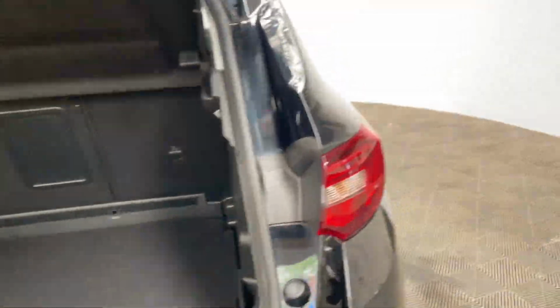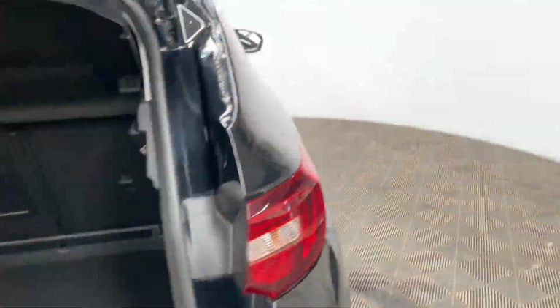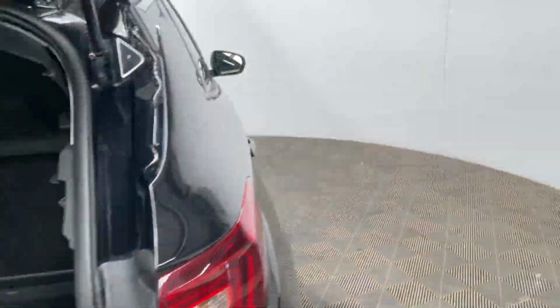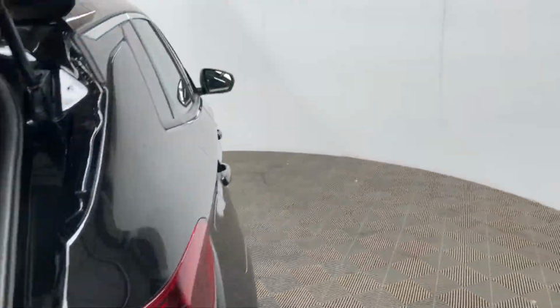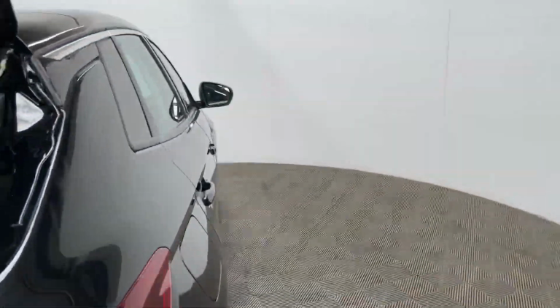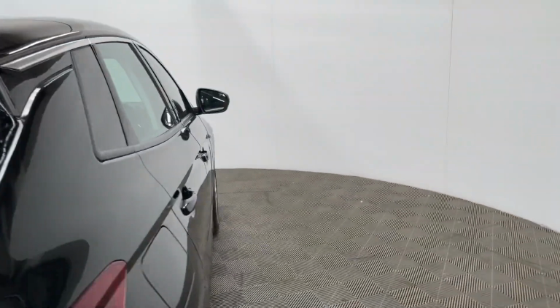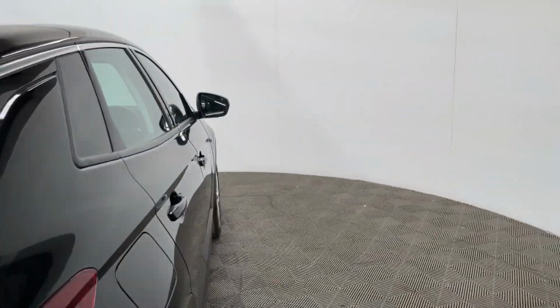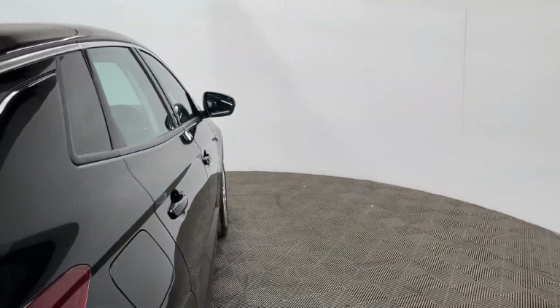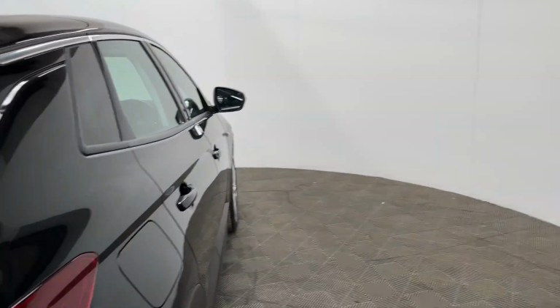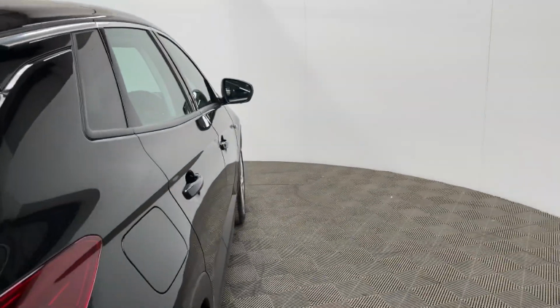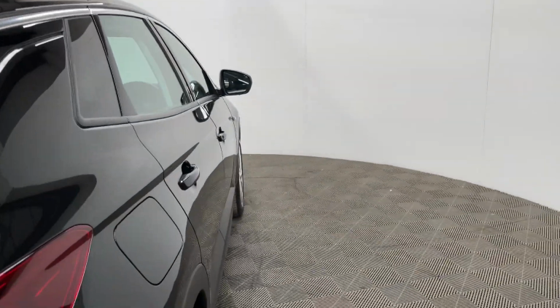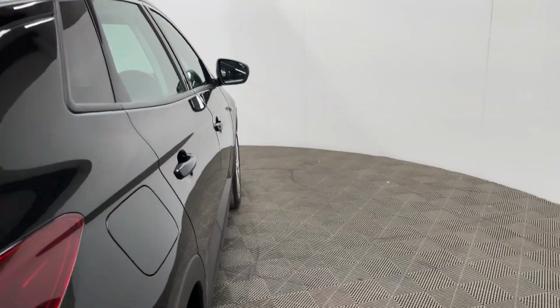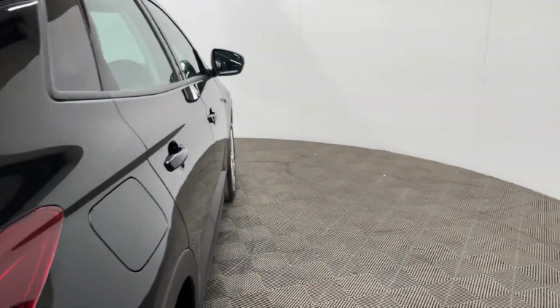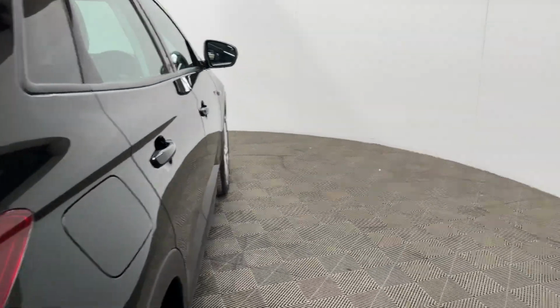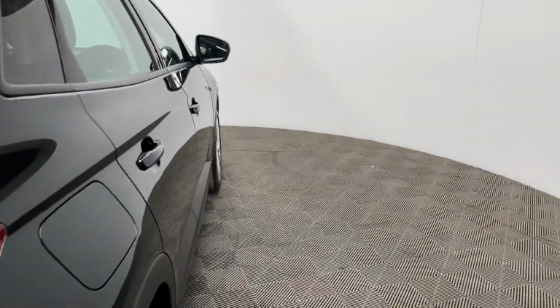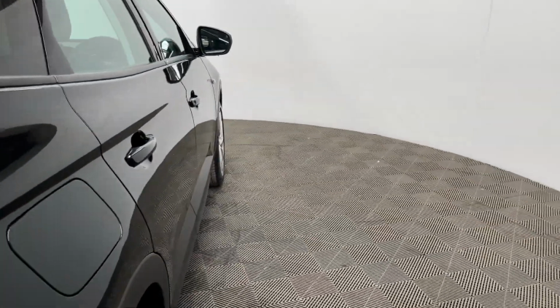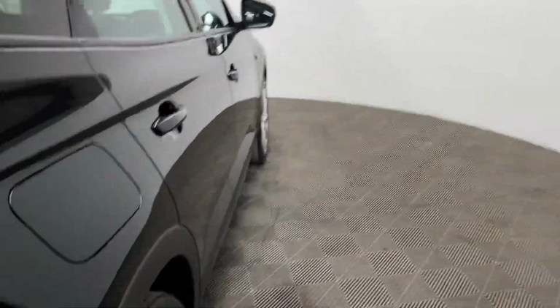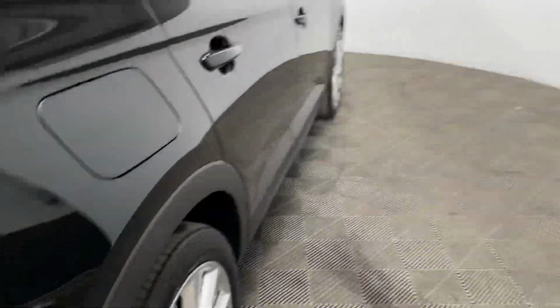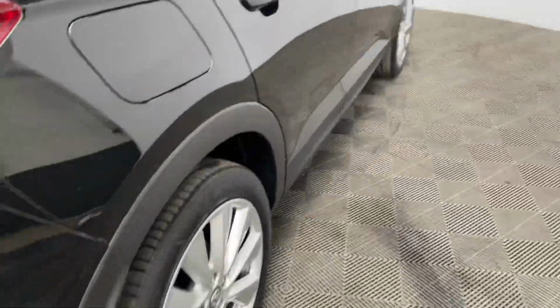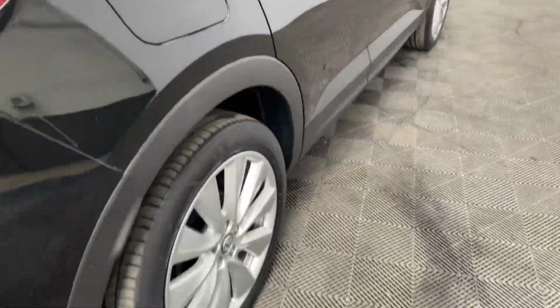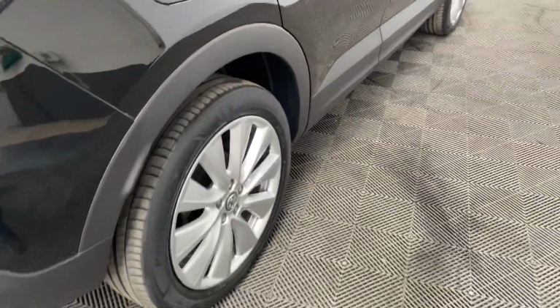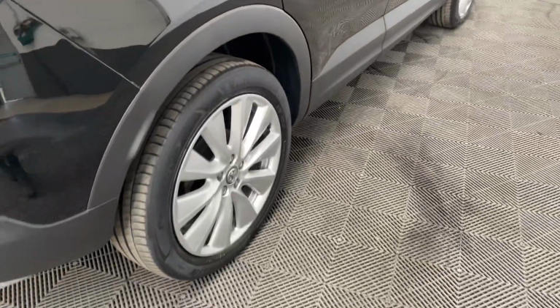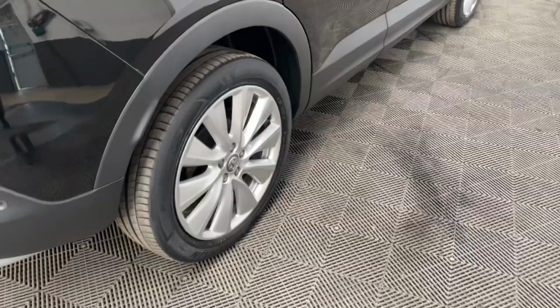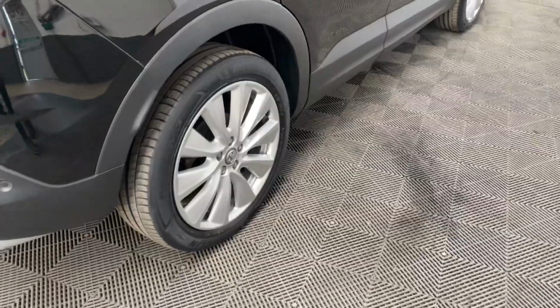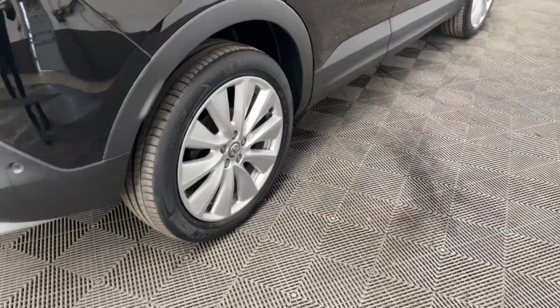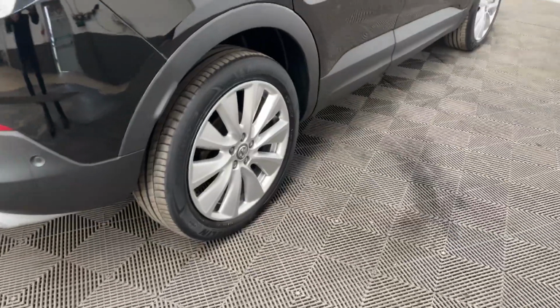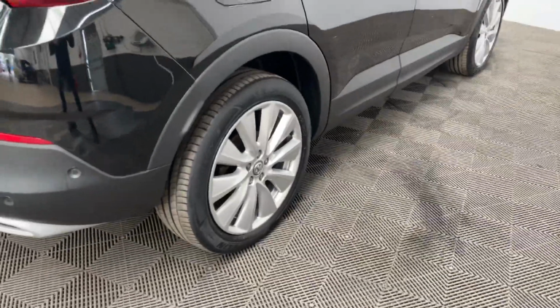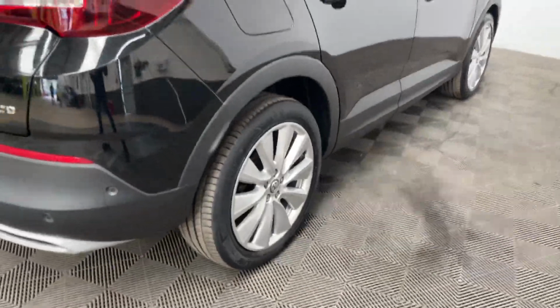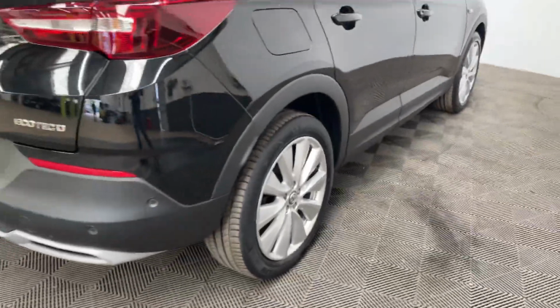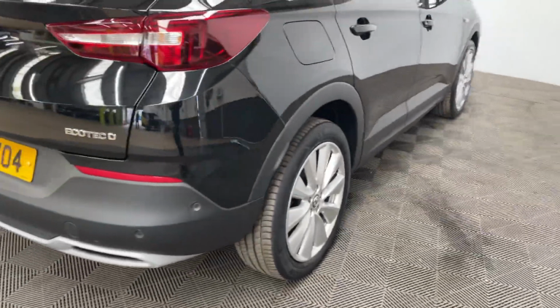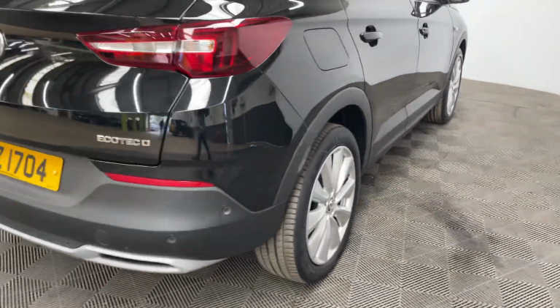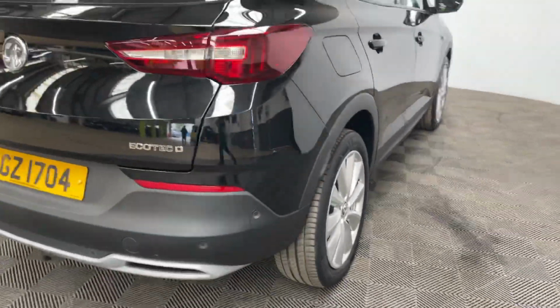Externally the car comes with daytime running lights, 19 inch alloy wheels, and also front and rear parking sensors.